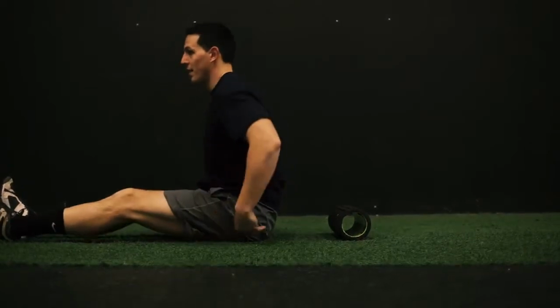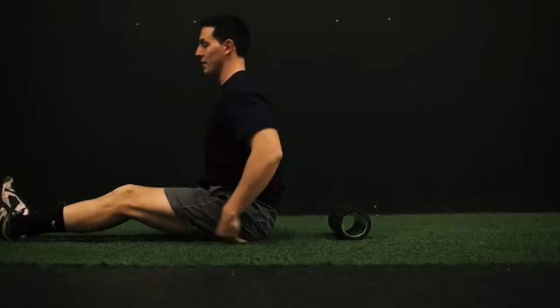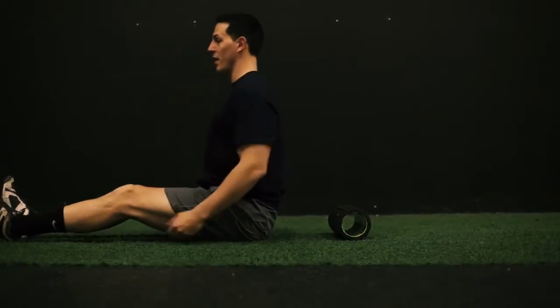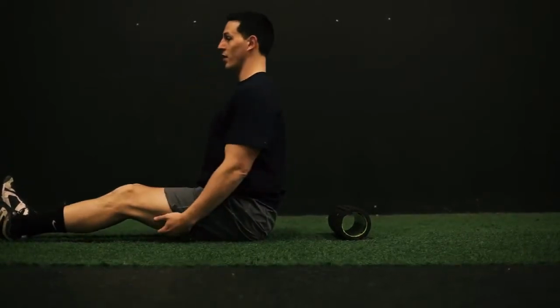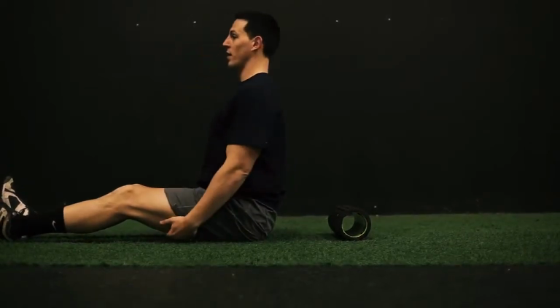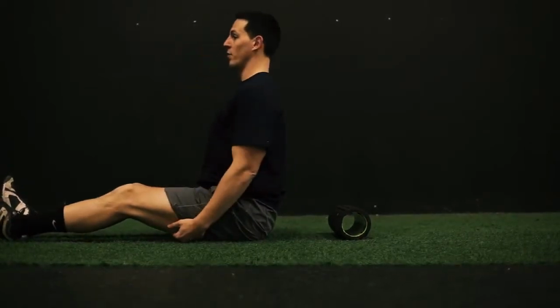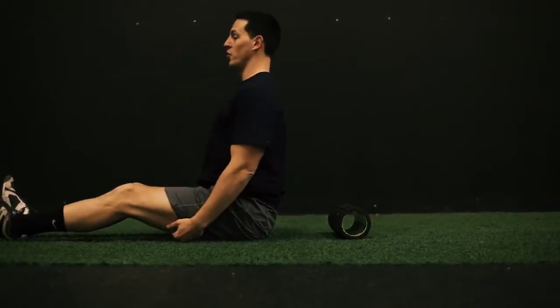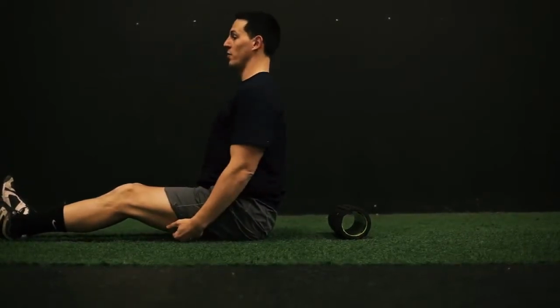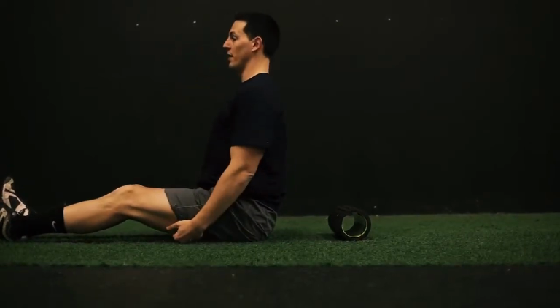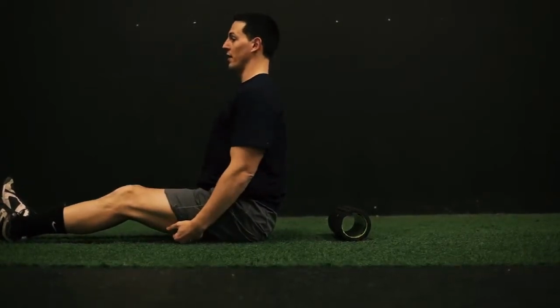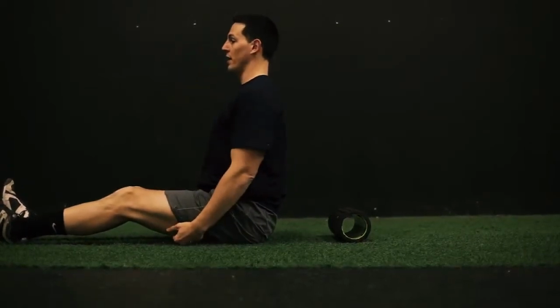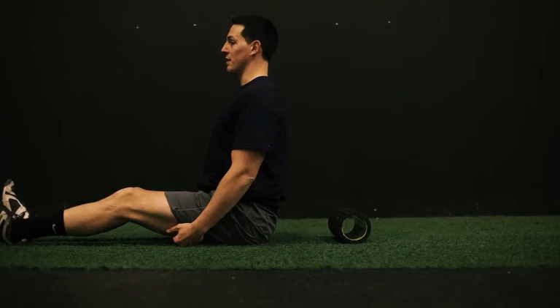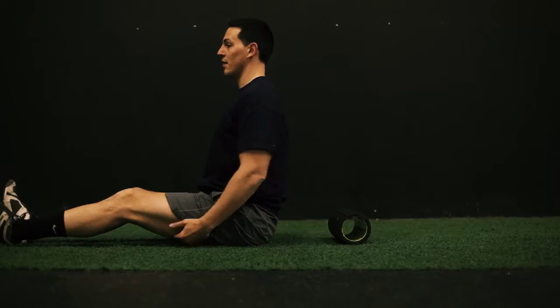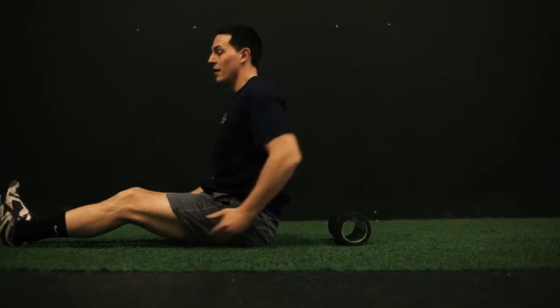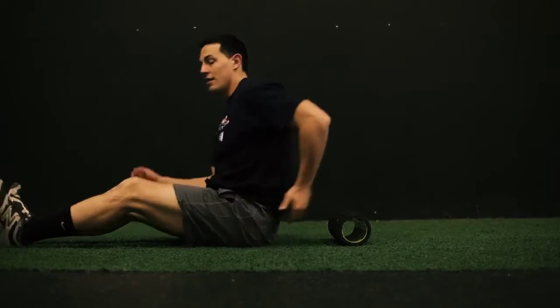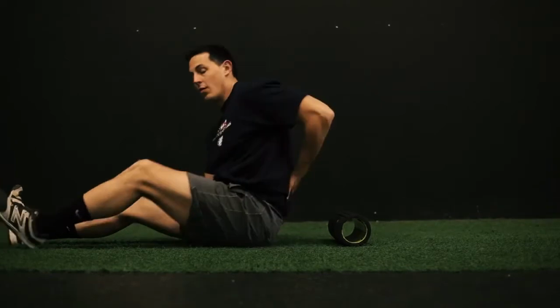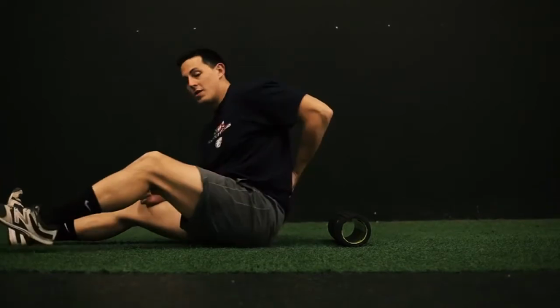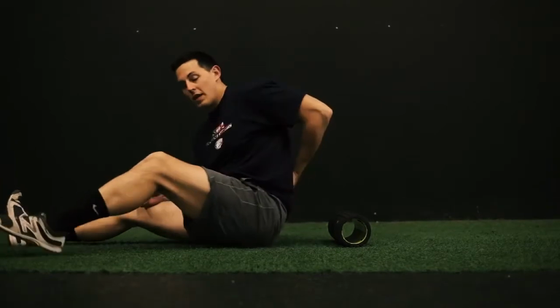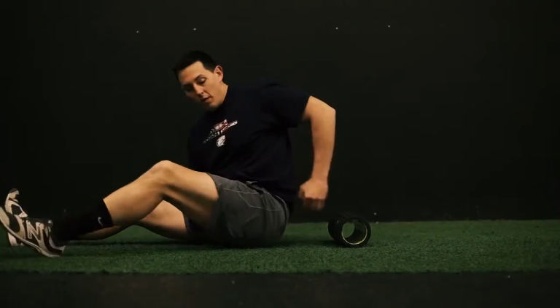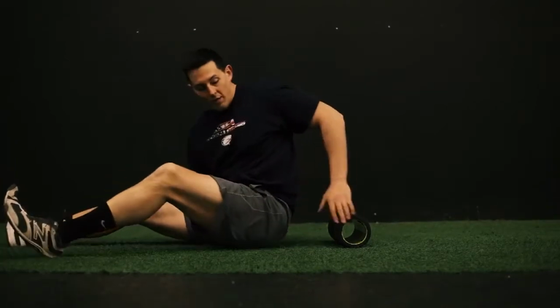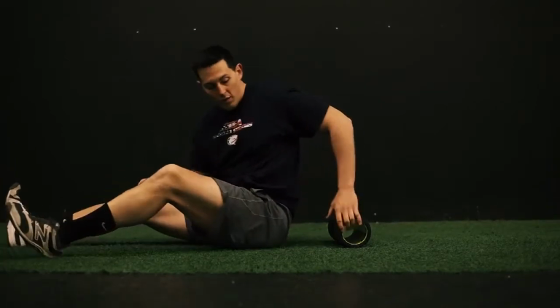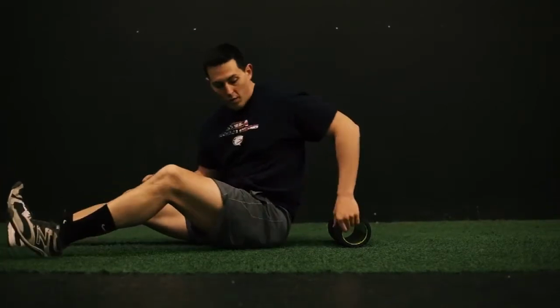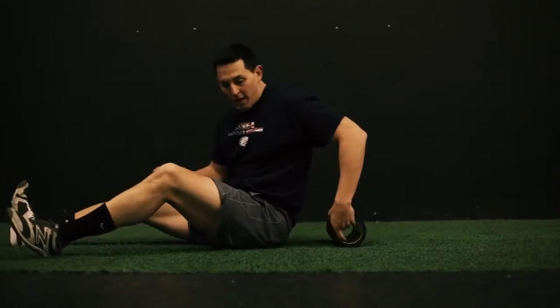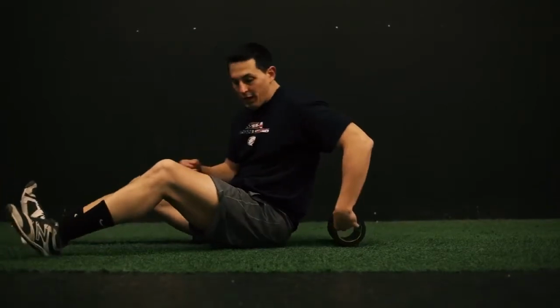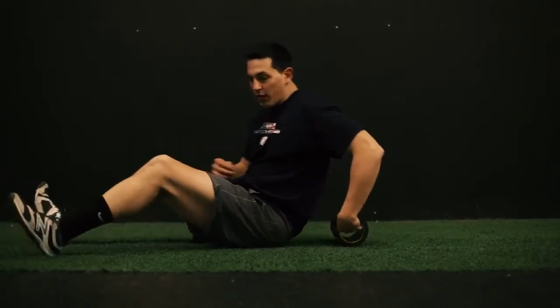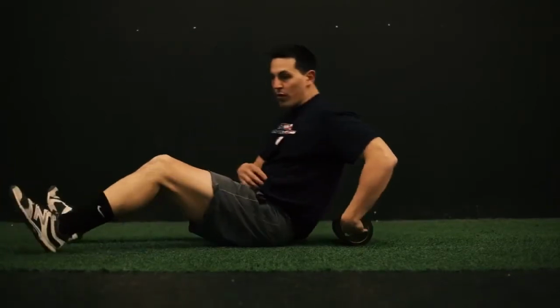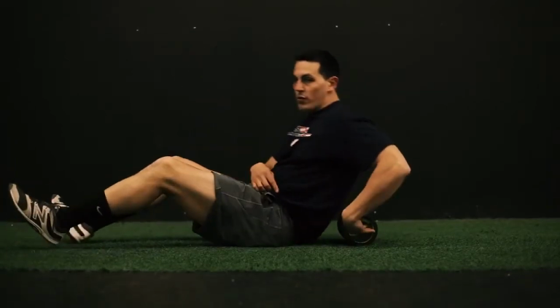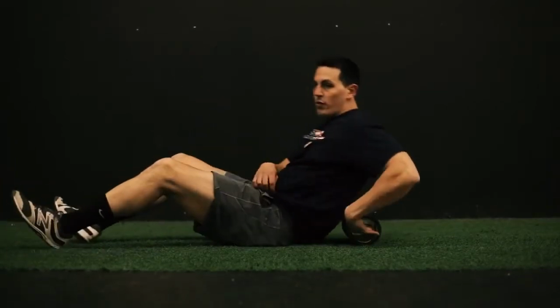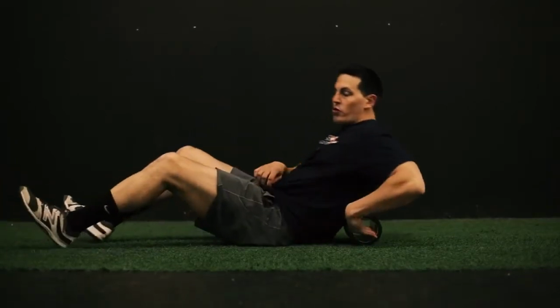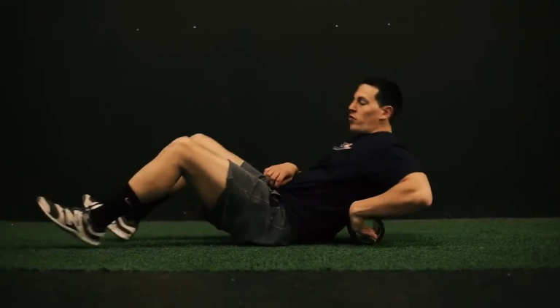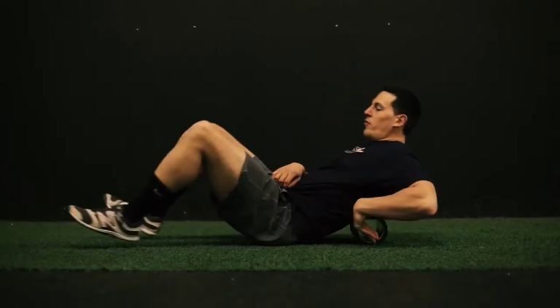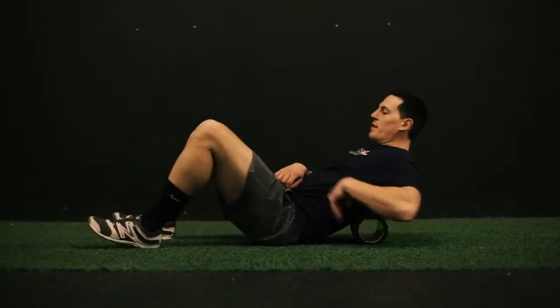Sitting hunched all day is not good — you should have proper posture. Once you get relief in your lower back, move the roller to between your shoulder blades.